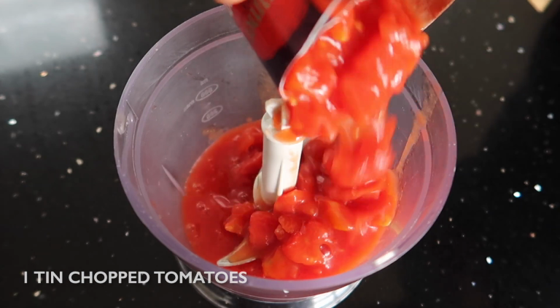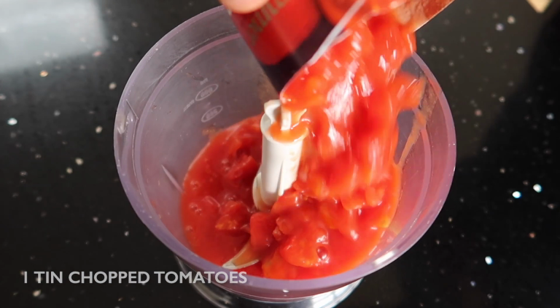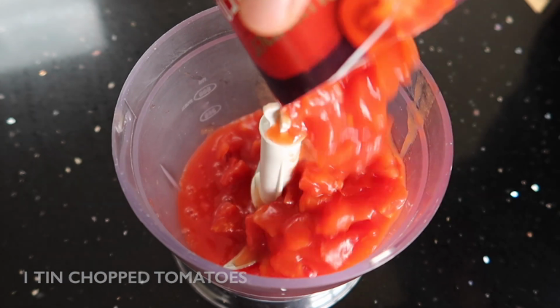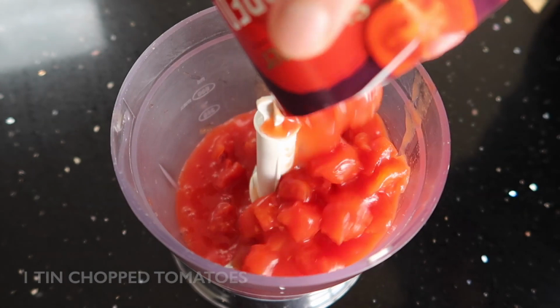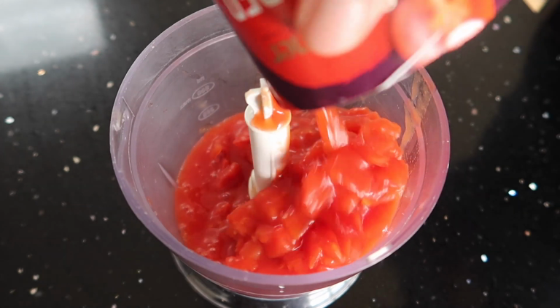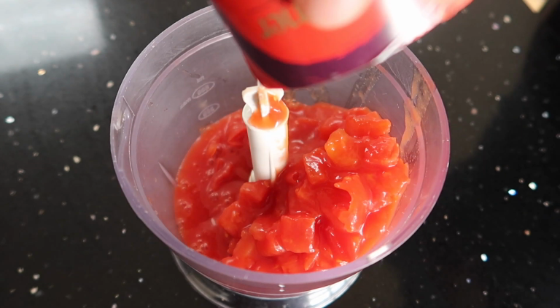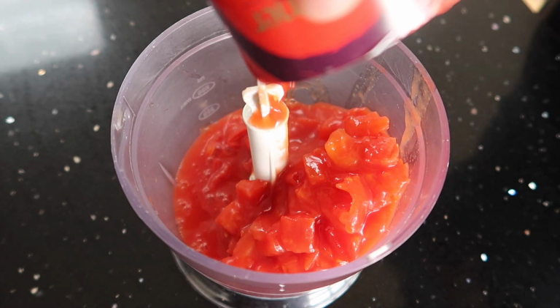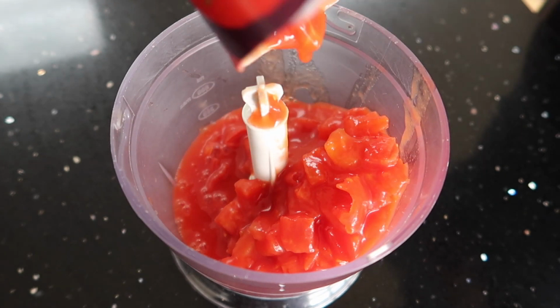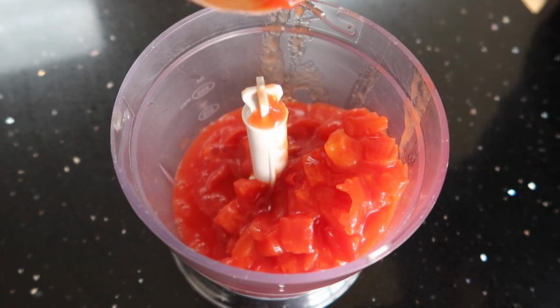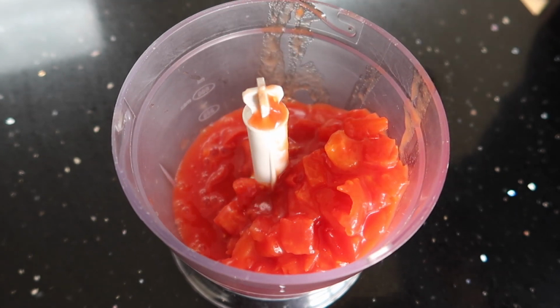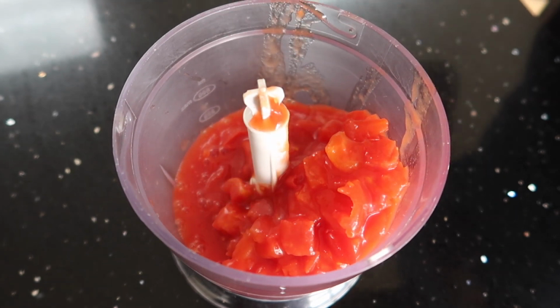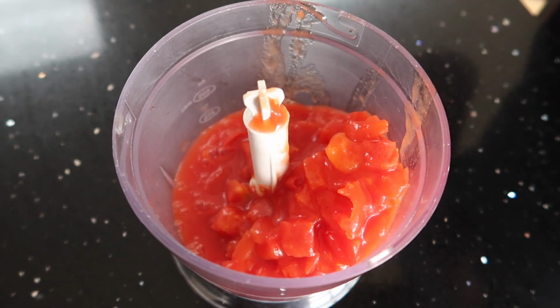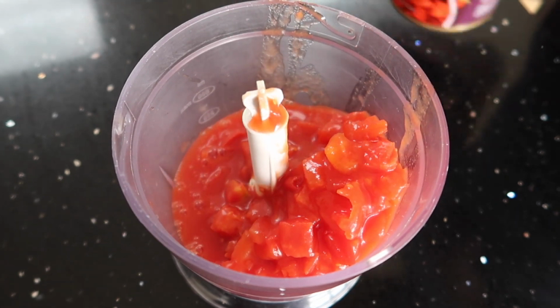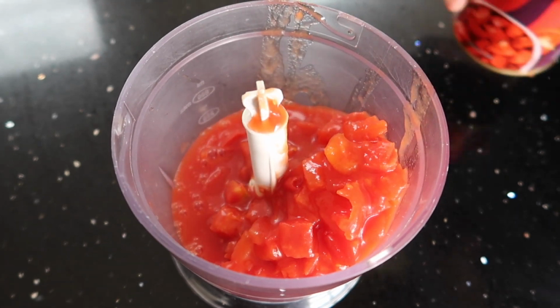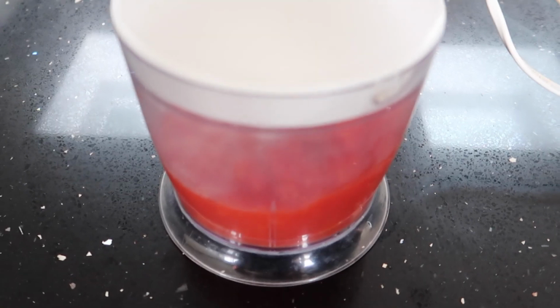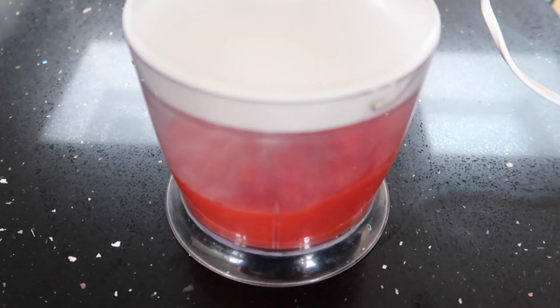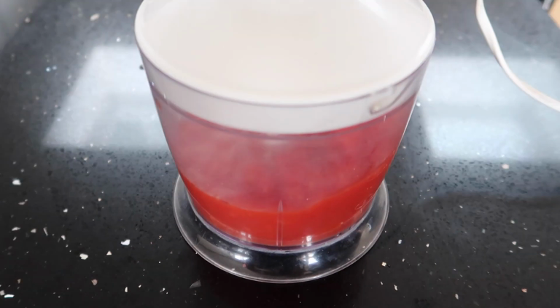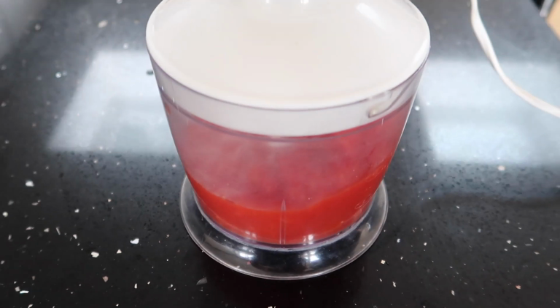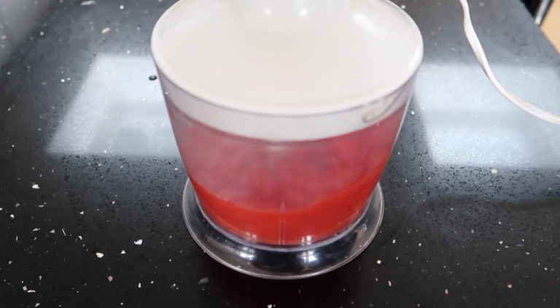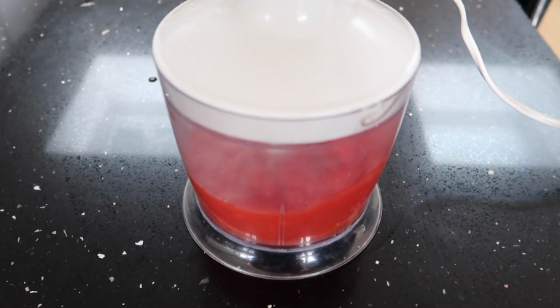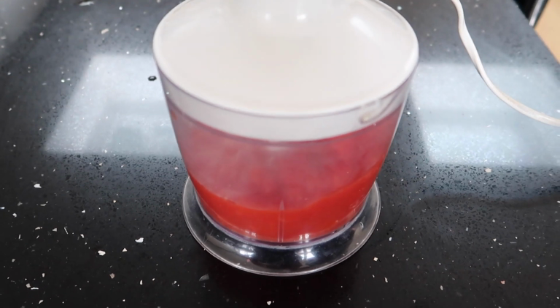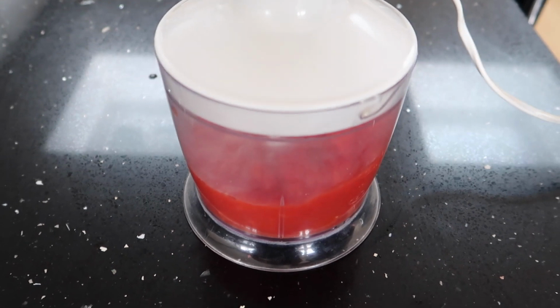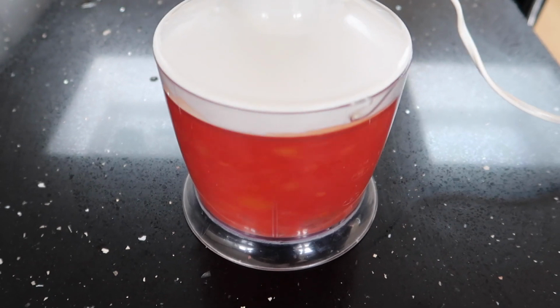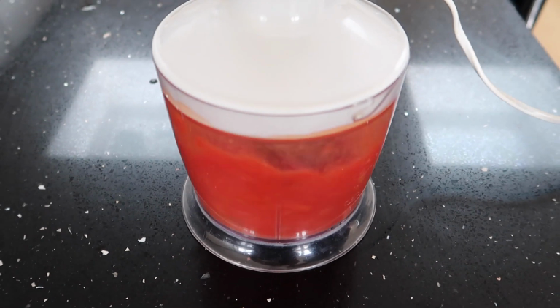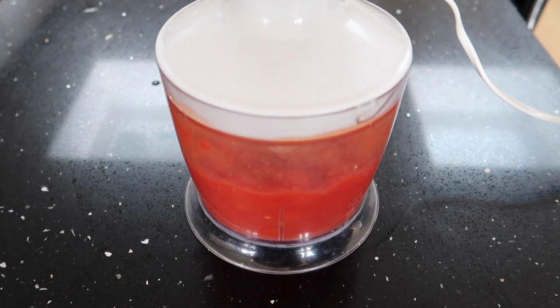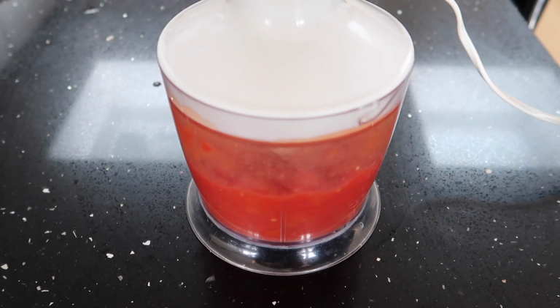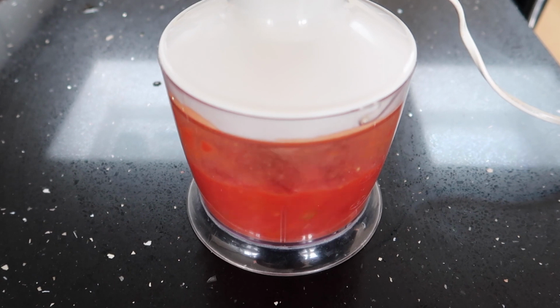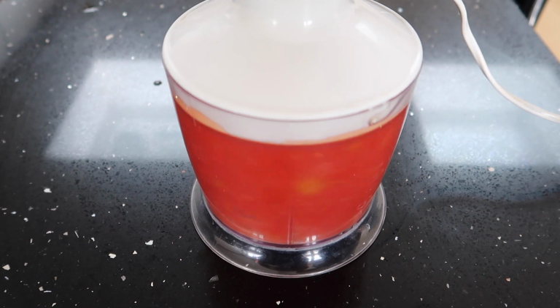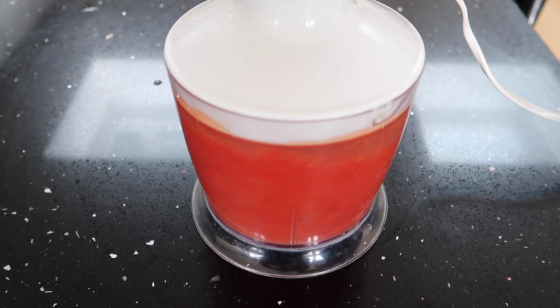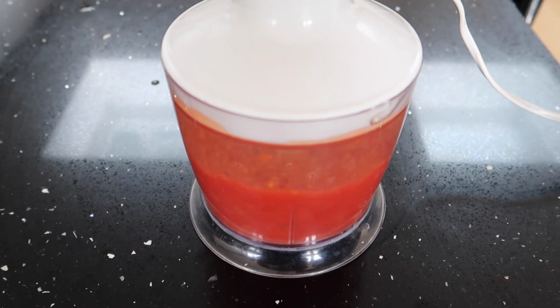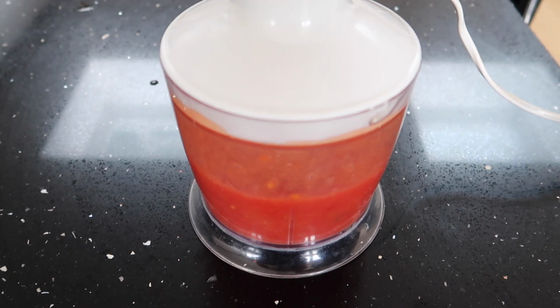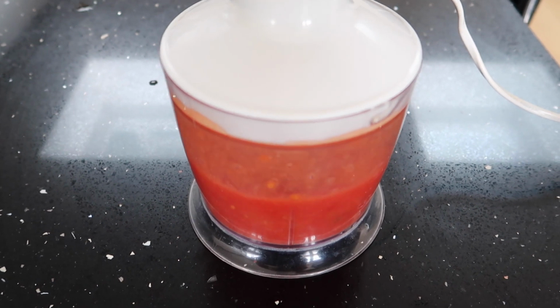To start off with, we're going to get a tin of chopped tomatoes and put it into a blender and blend till it's smooth.